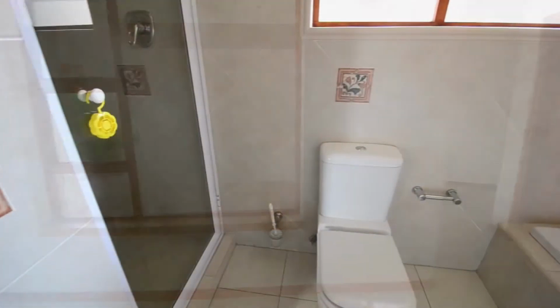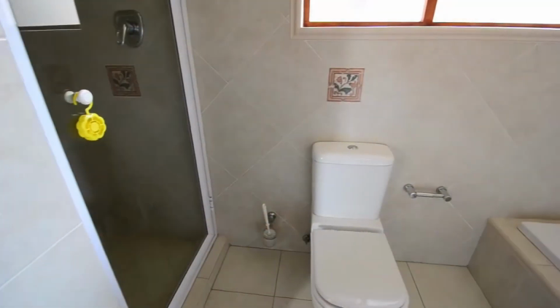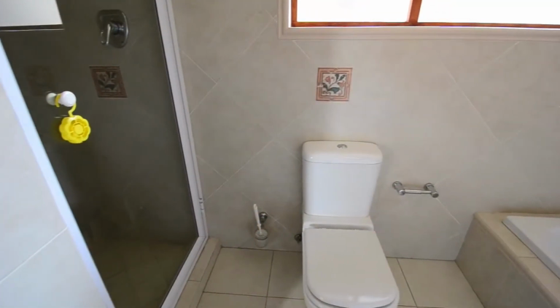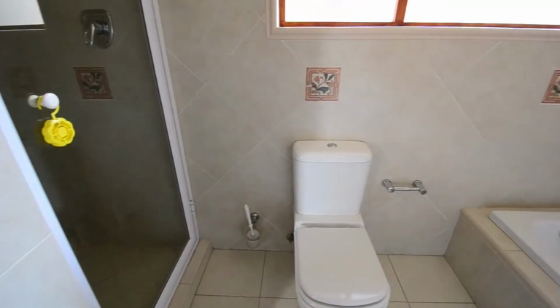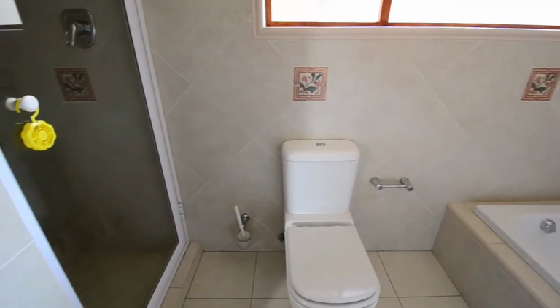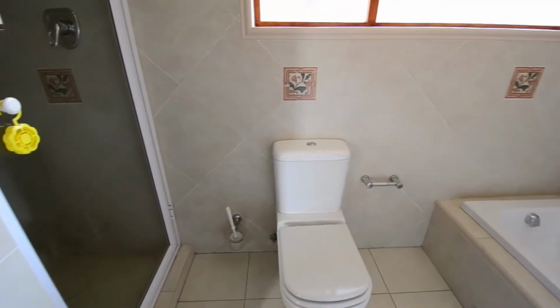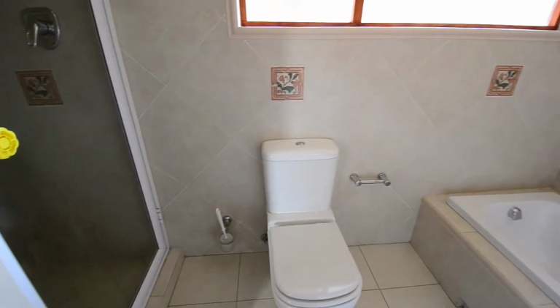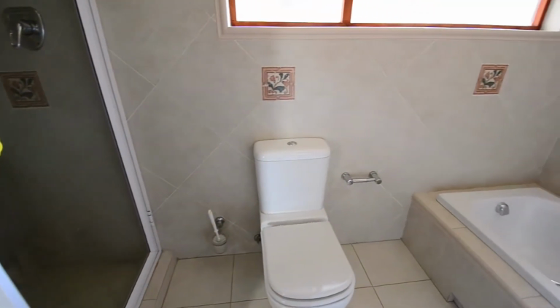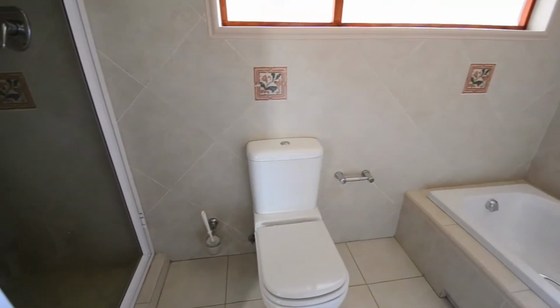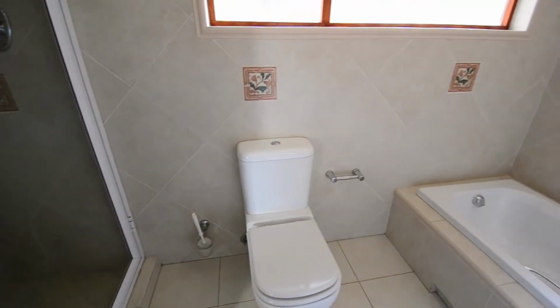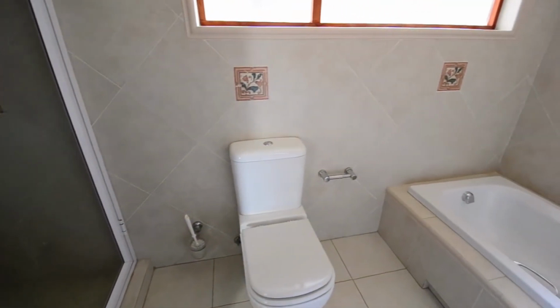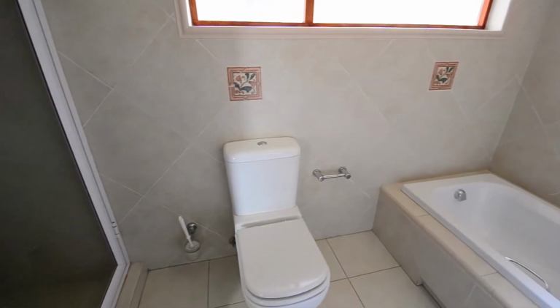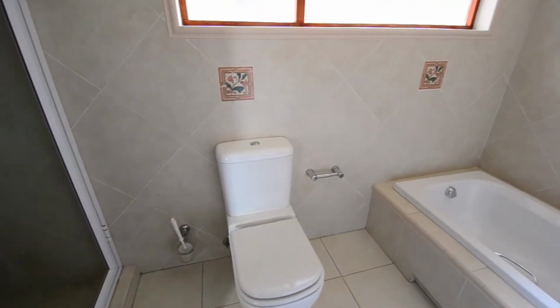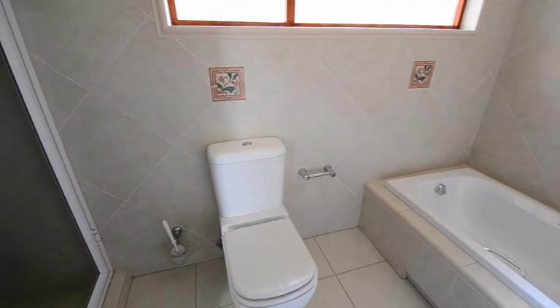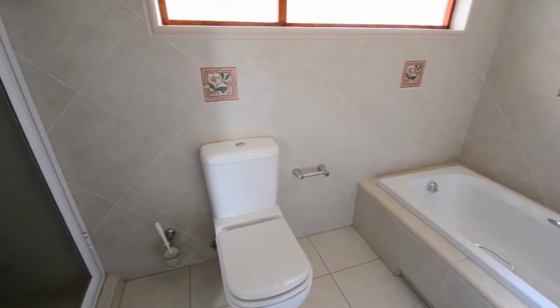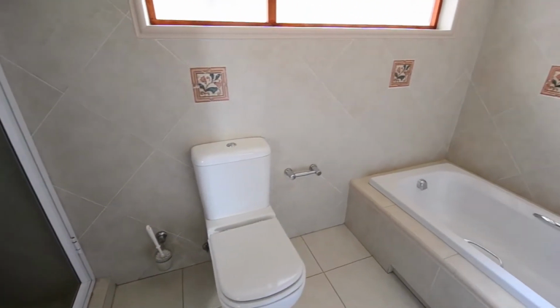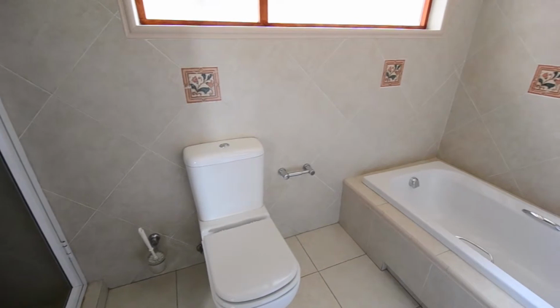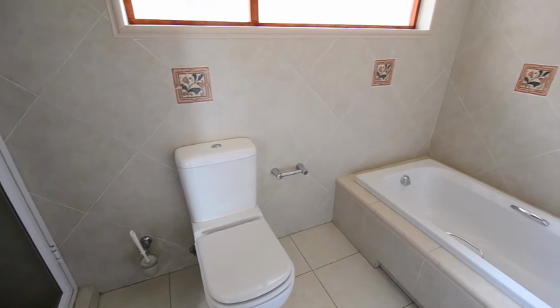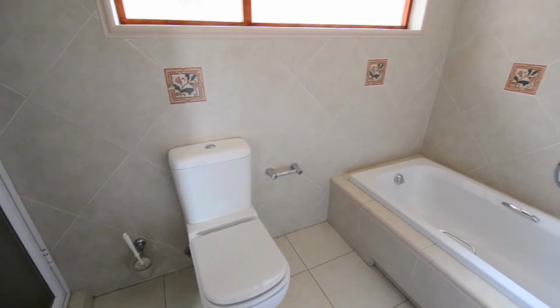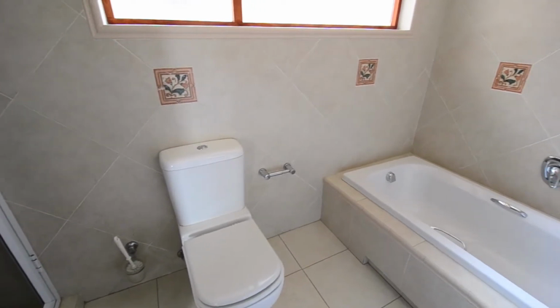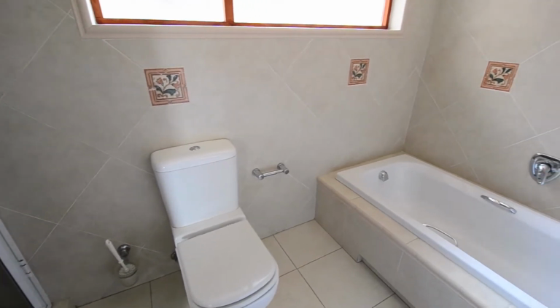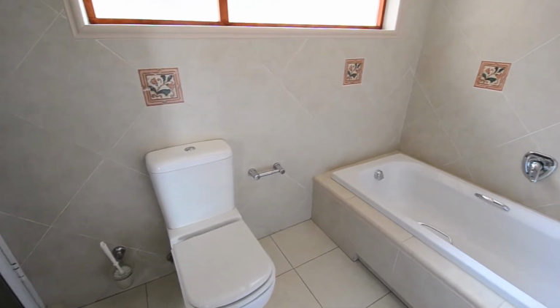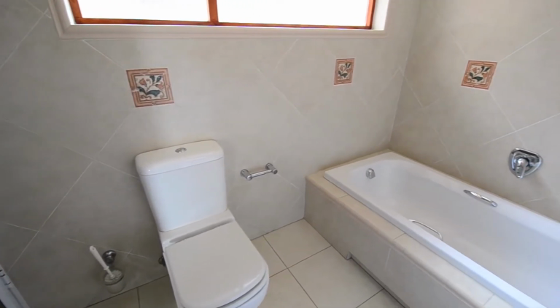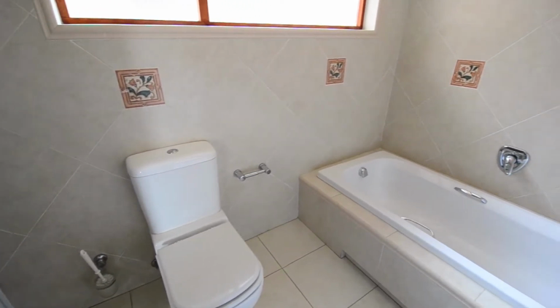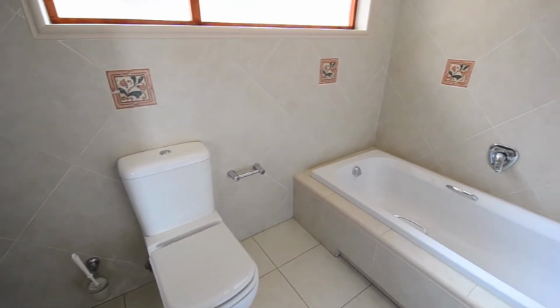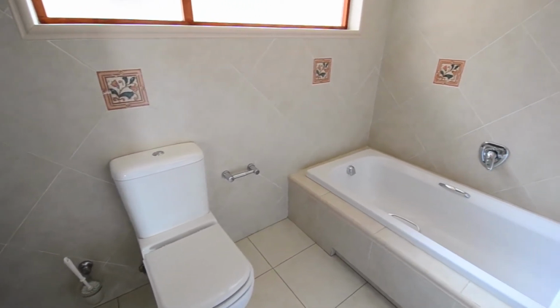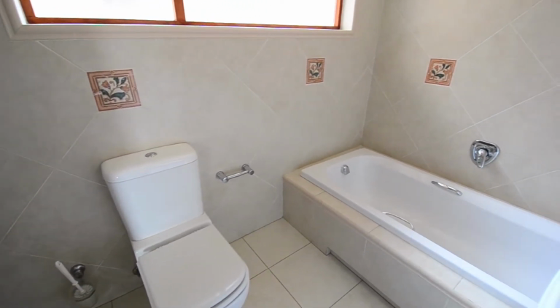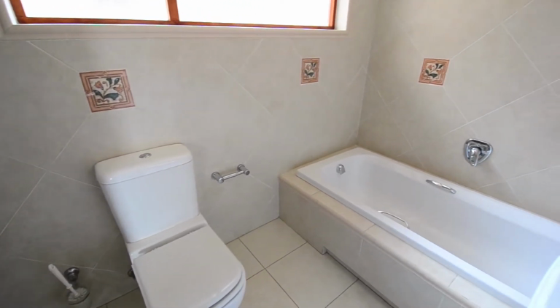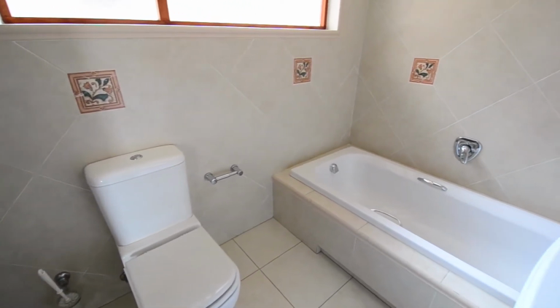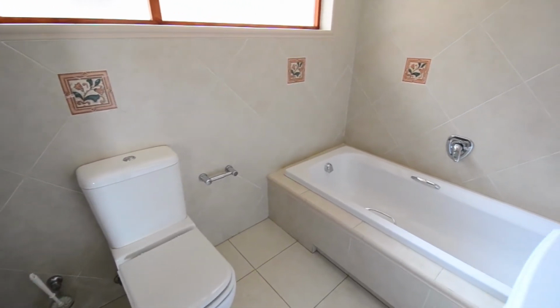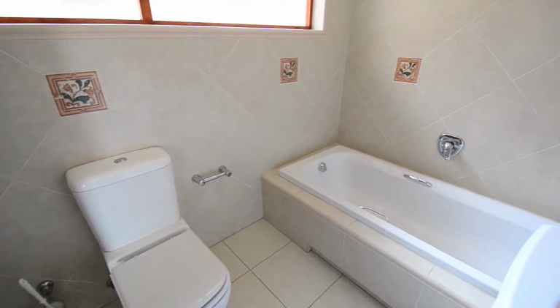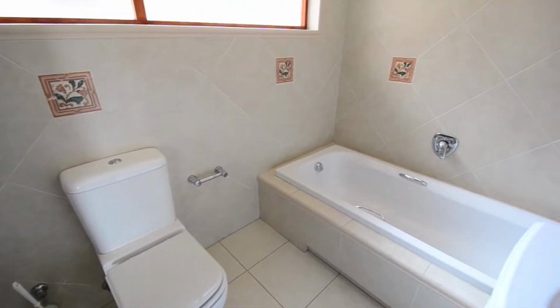The fully tiled guest bathroom offers downlighters, a shower, toilet, bath and vanity.